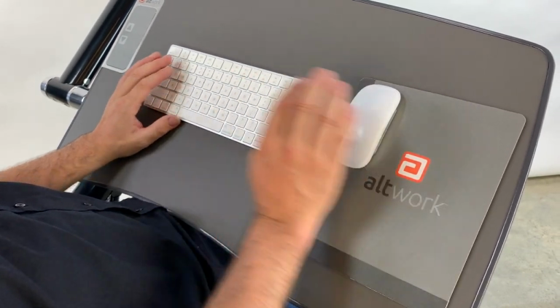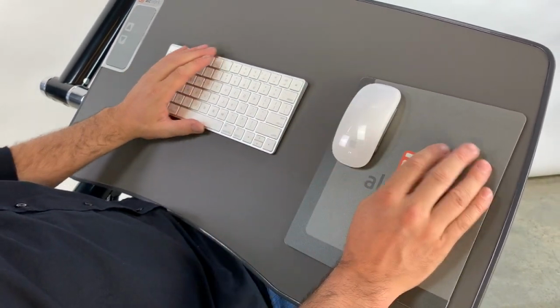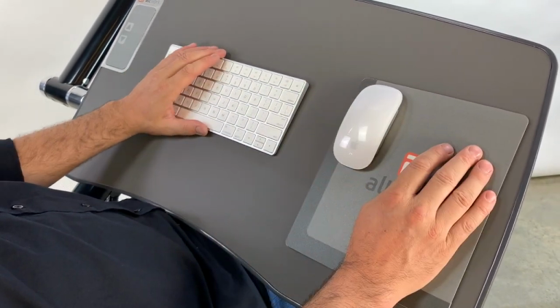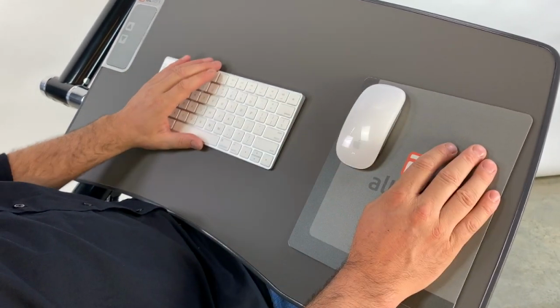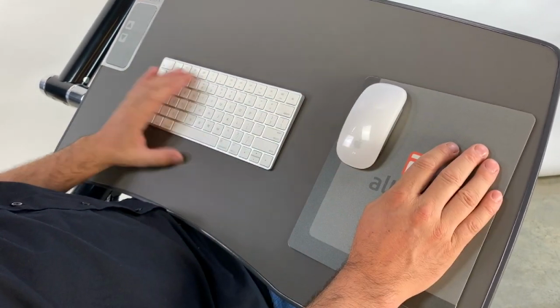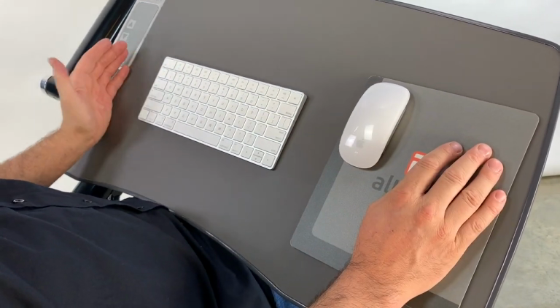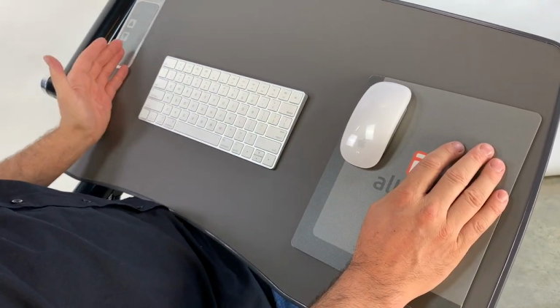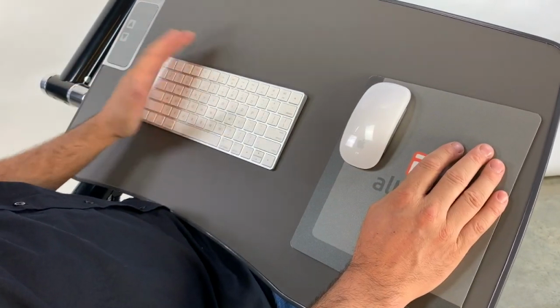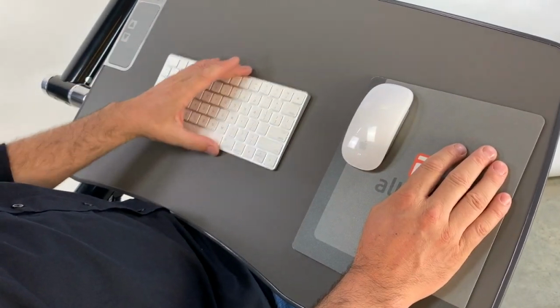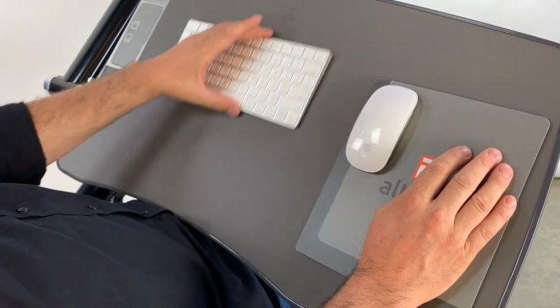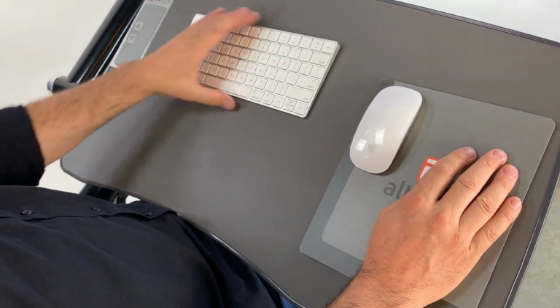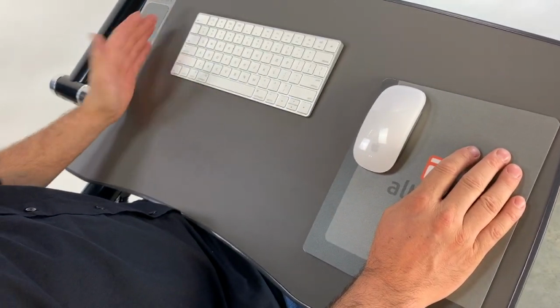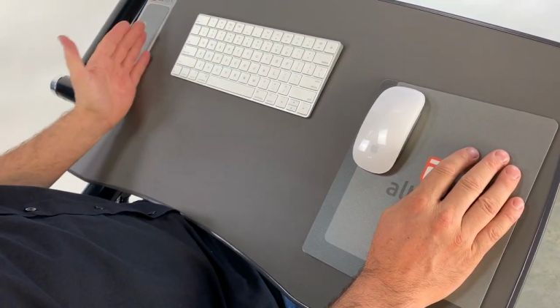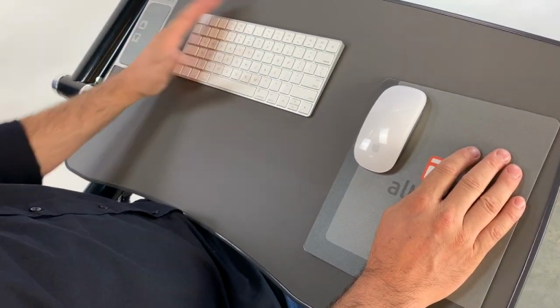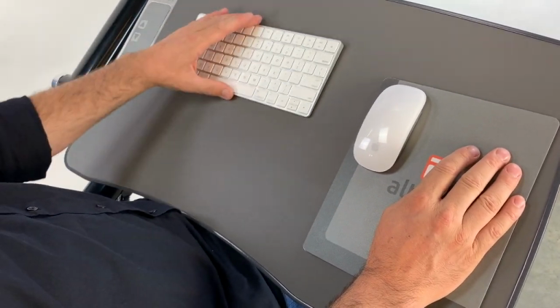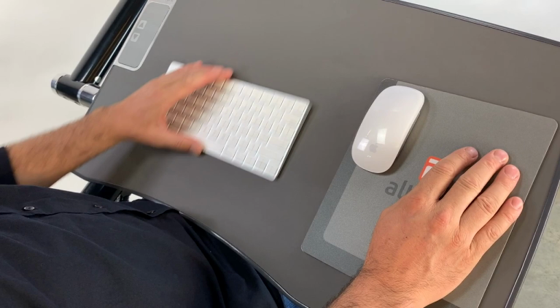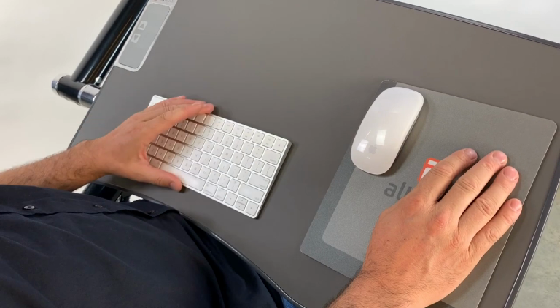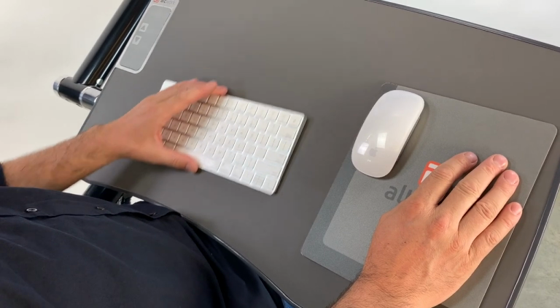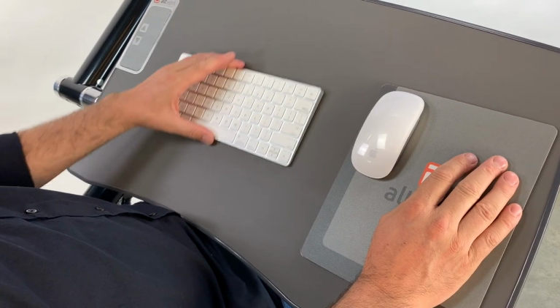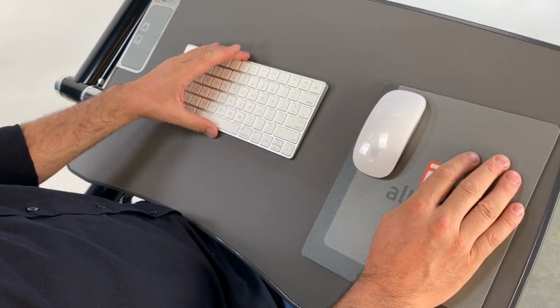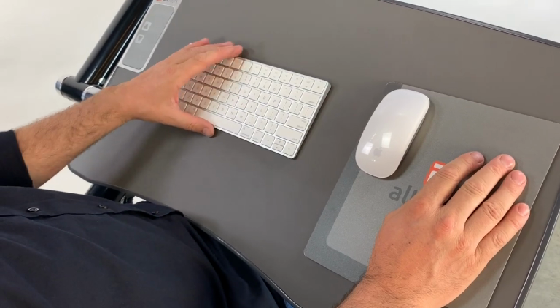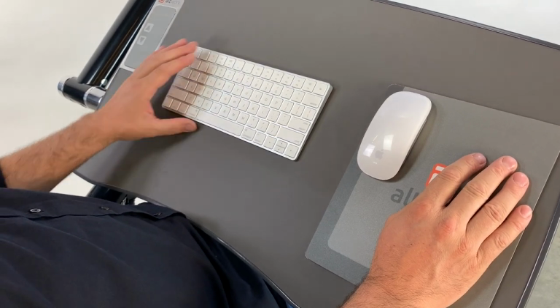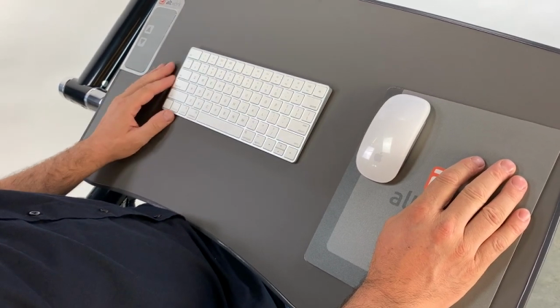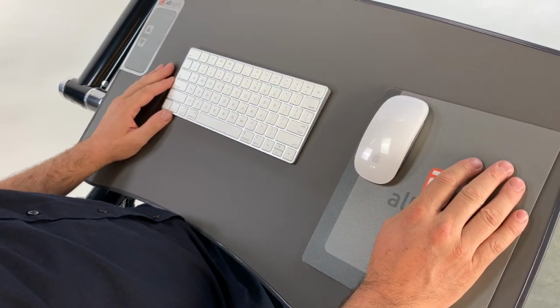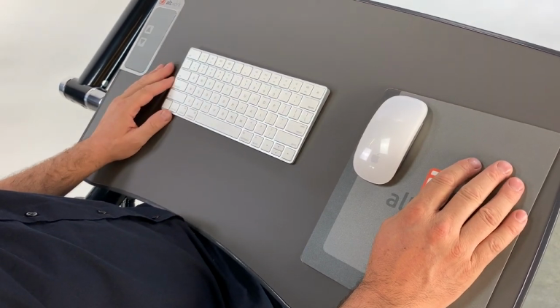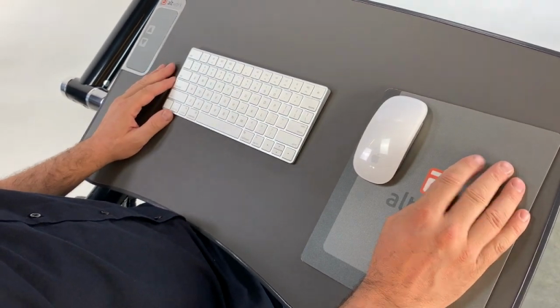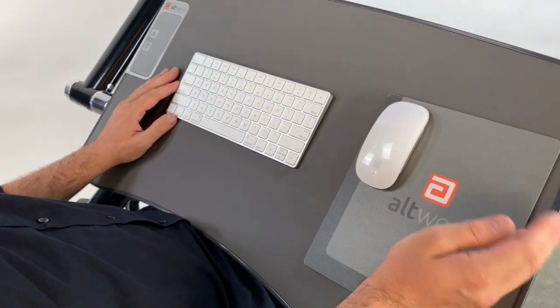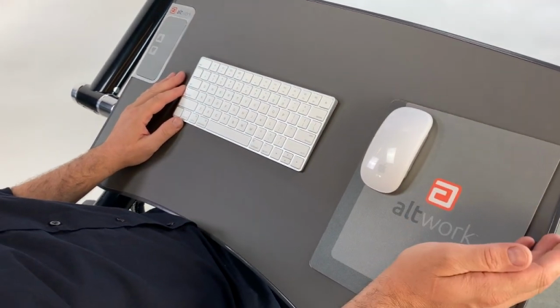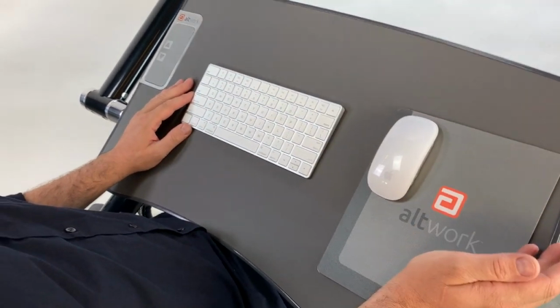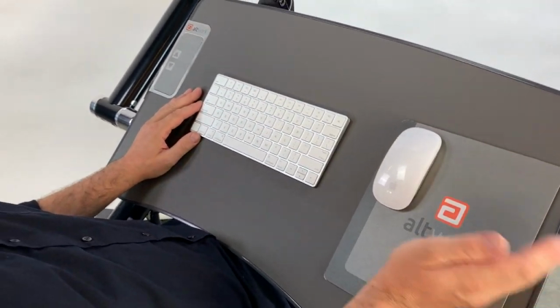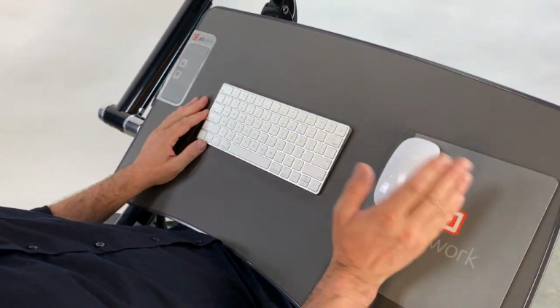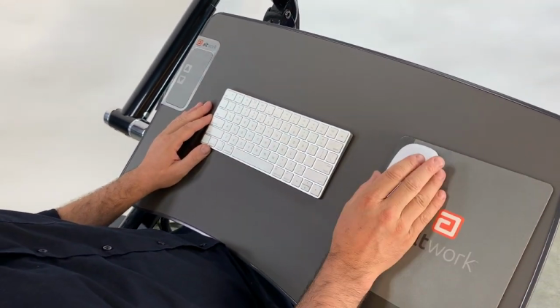The keyboard and mouse are held to the desk with magnets. The mouse can be docked in the dark strip on the mouse pad.